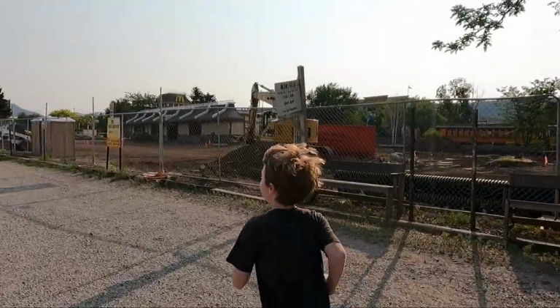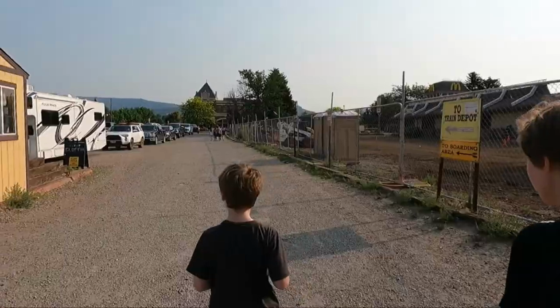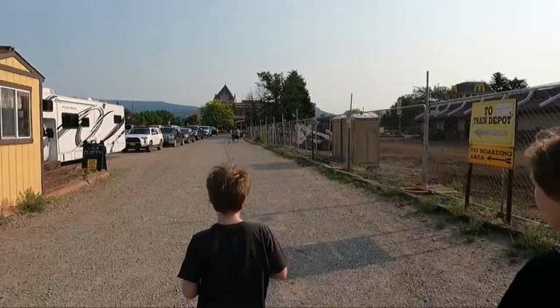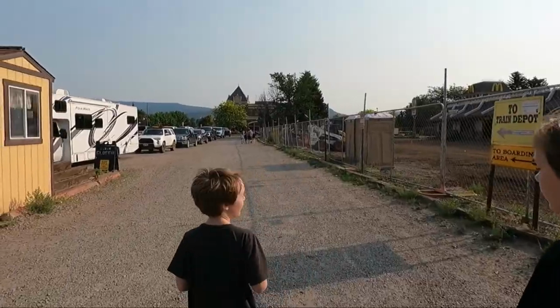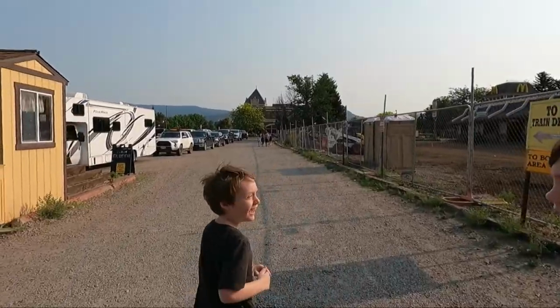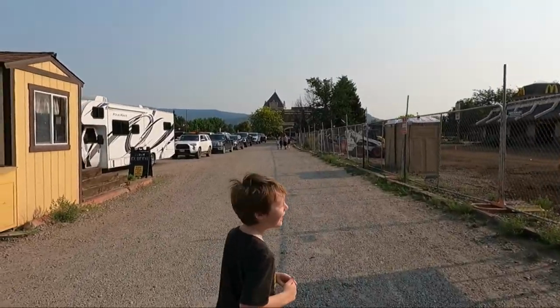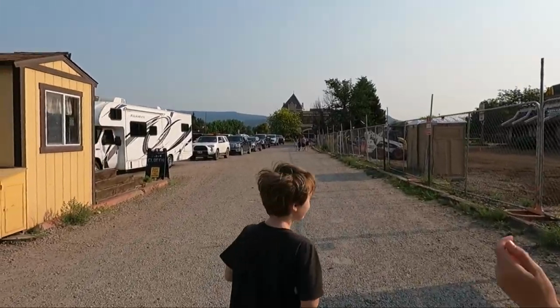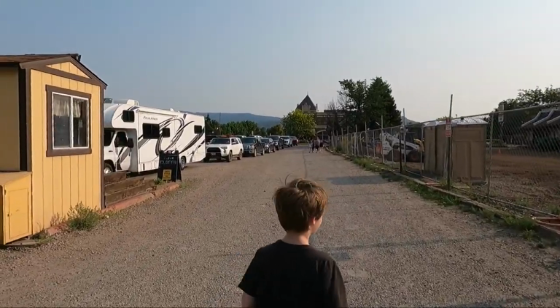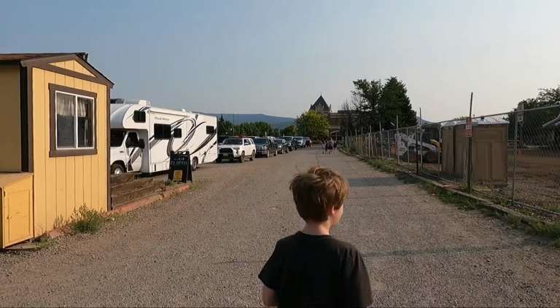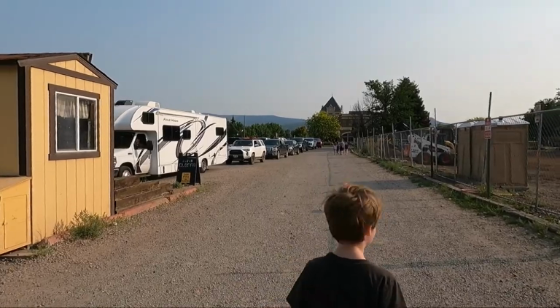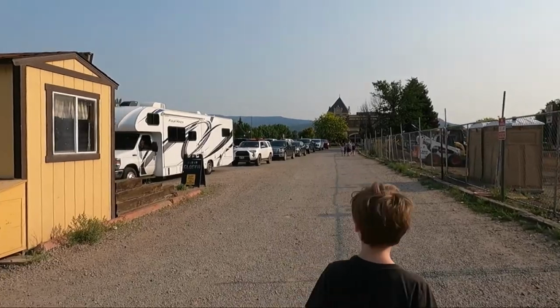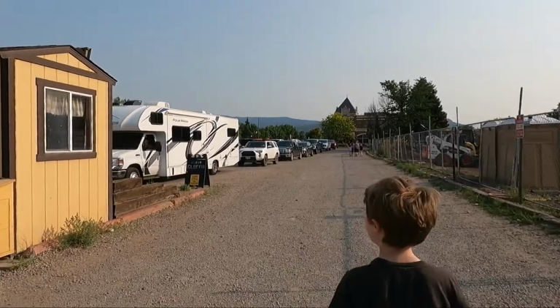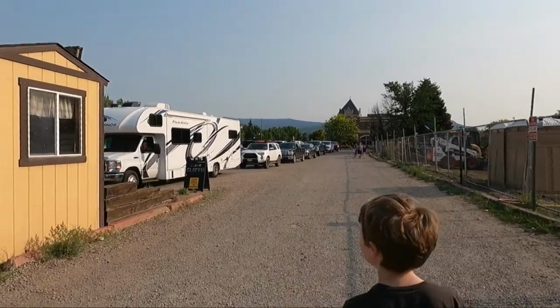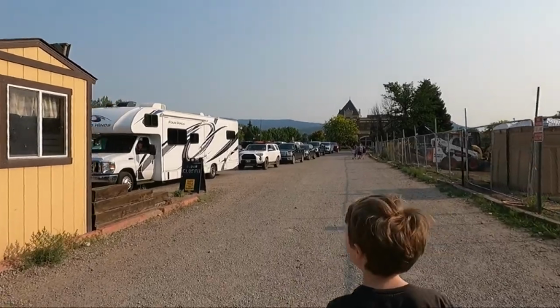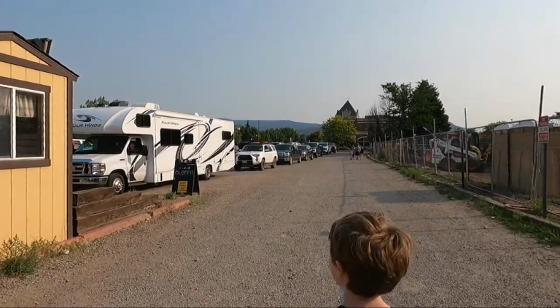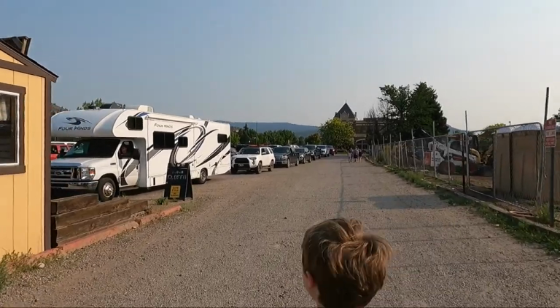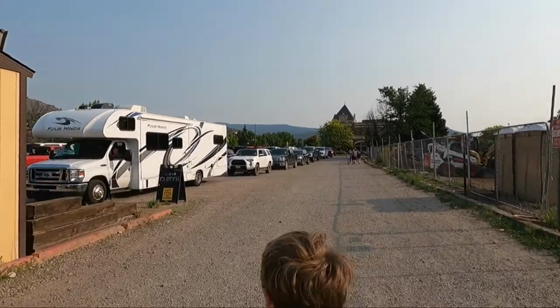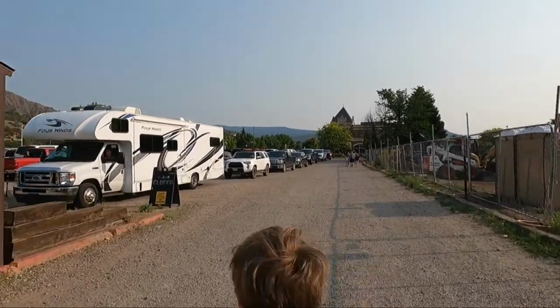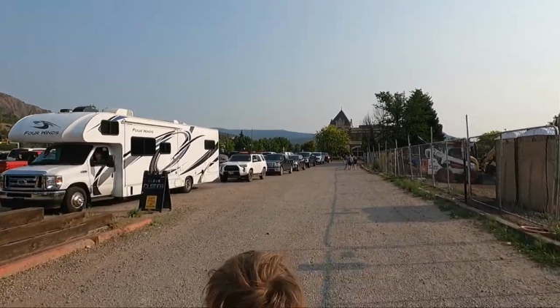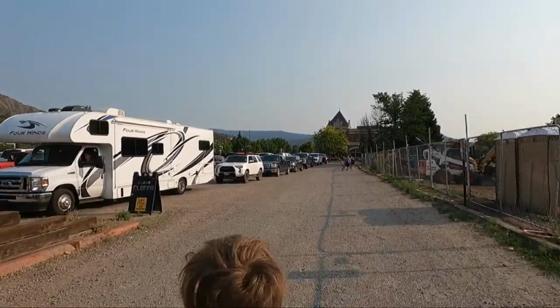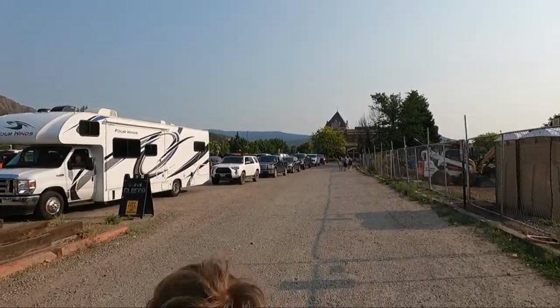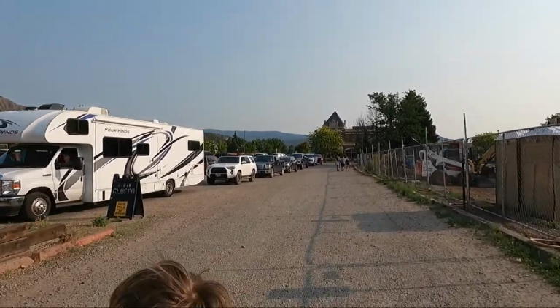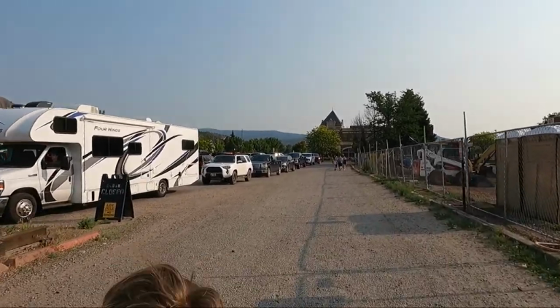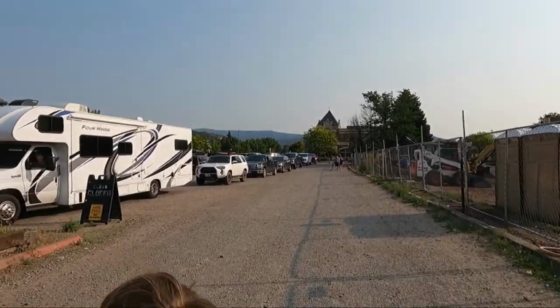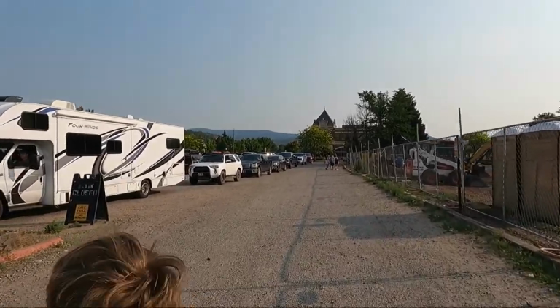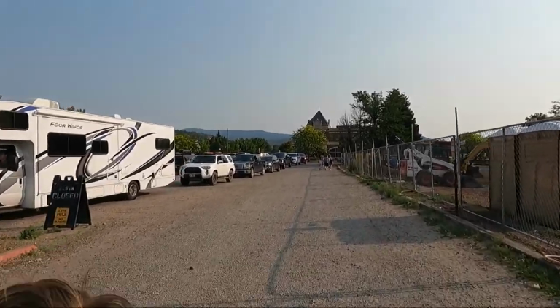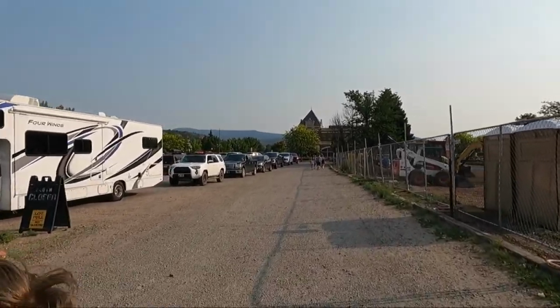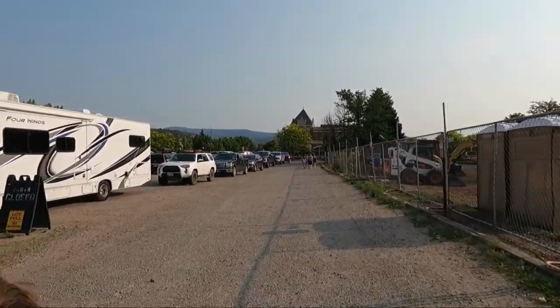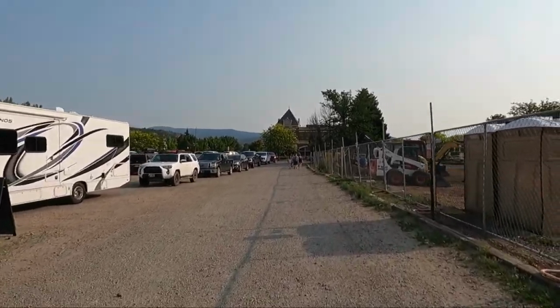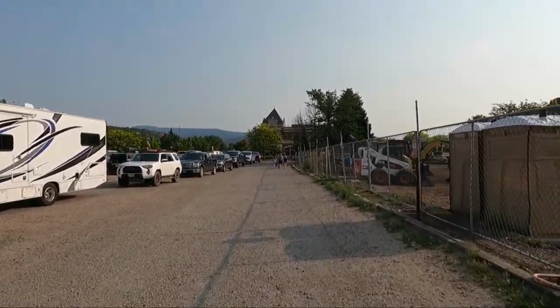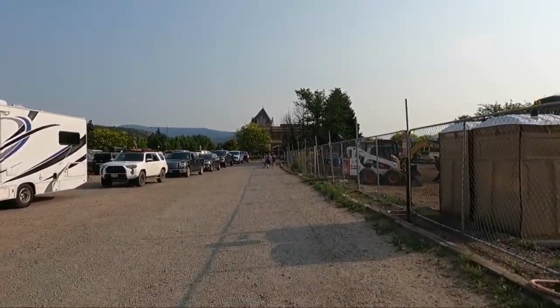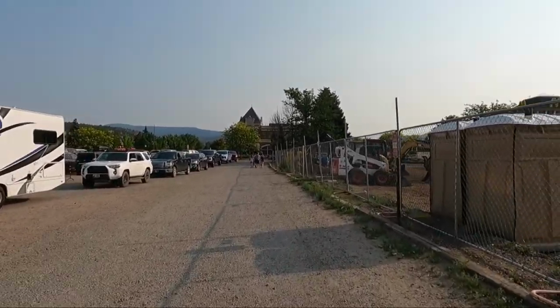Parking is eight dollars for cars and trucks. We didn't bring our RV, but the parking lot does allow for it and costs ten dollars.